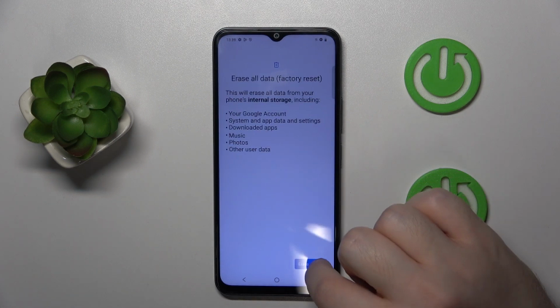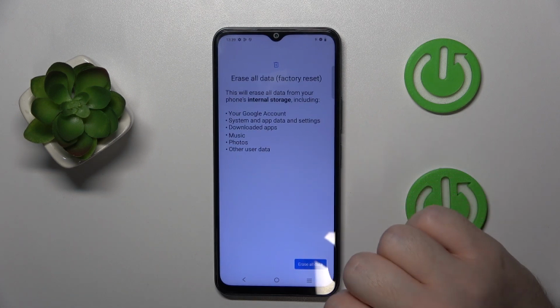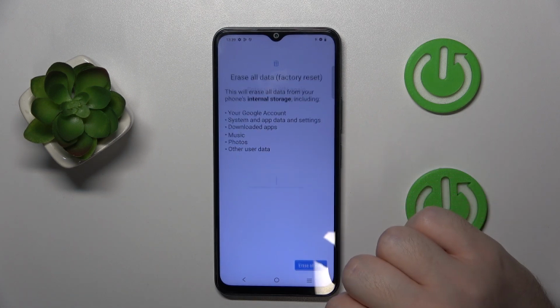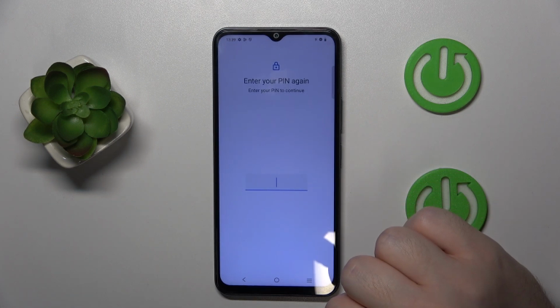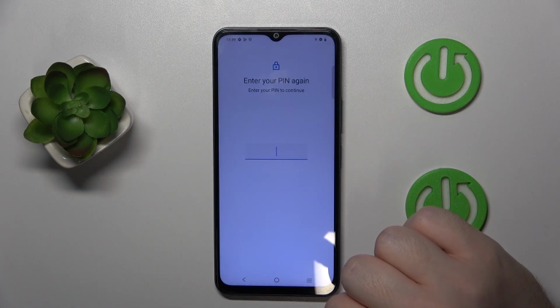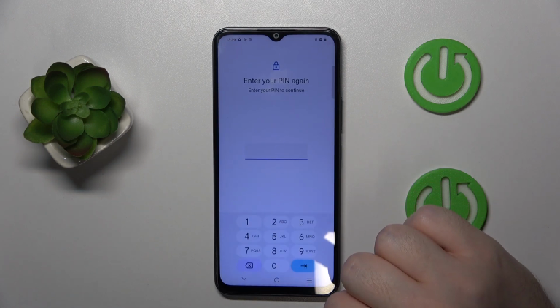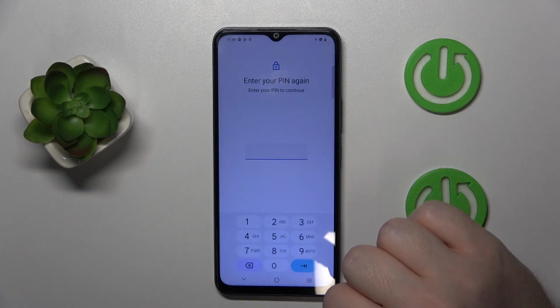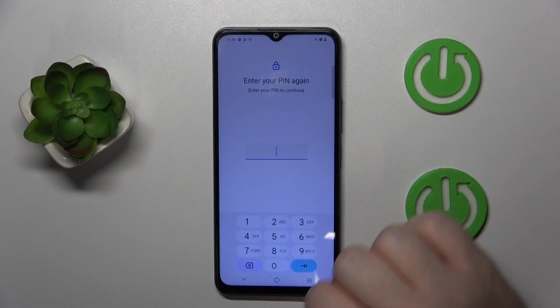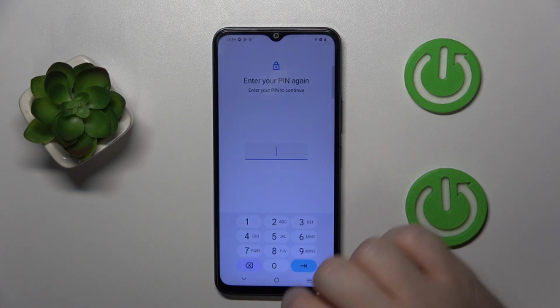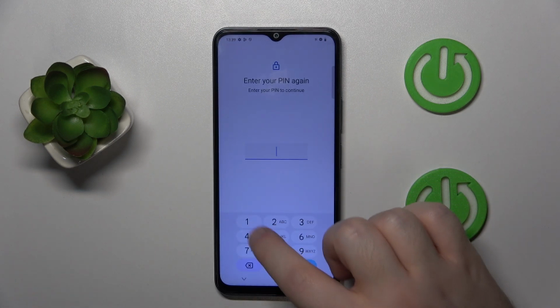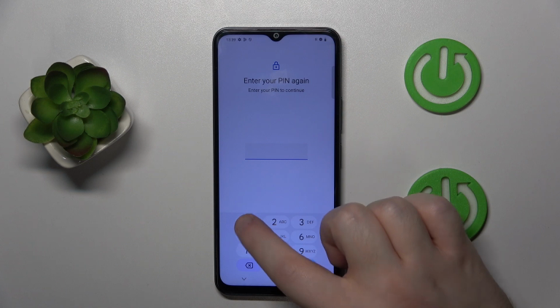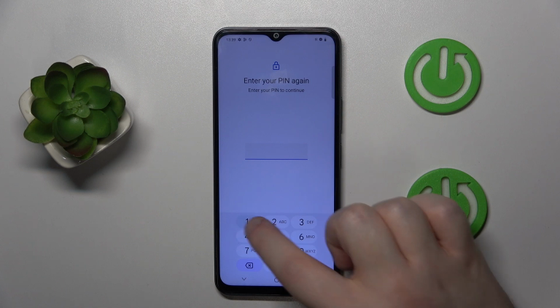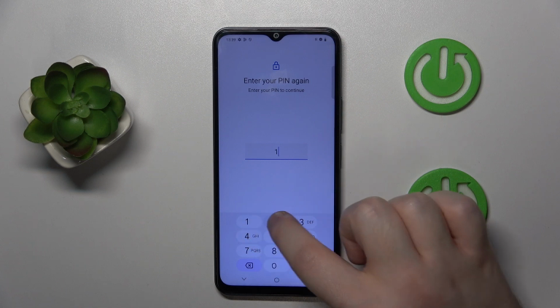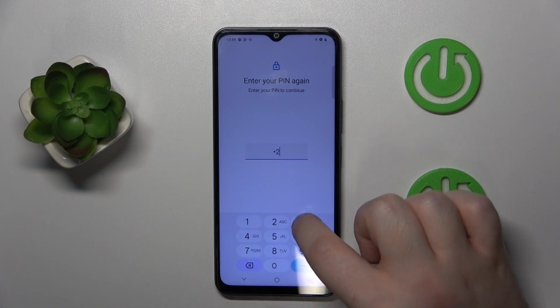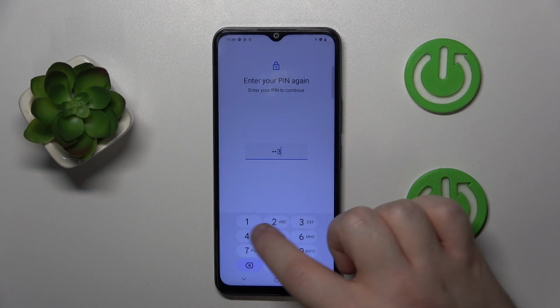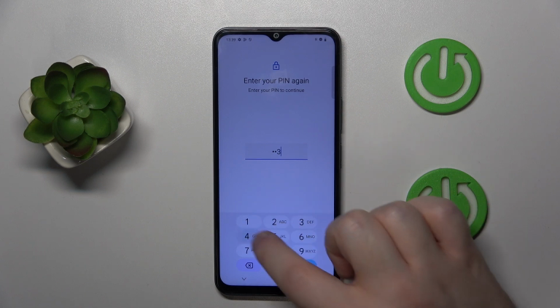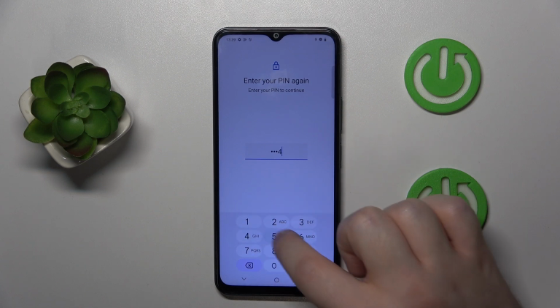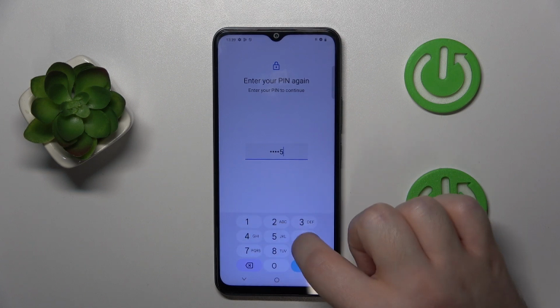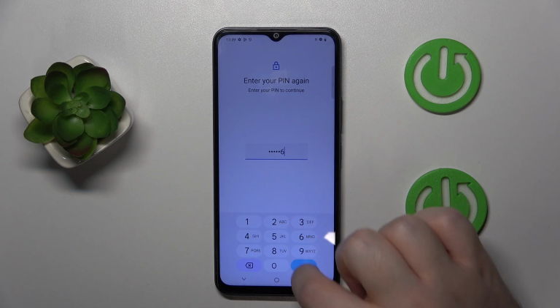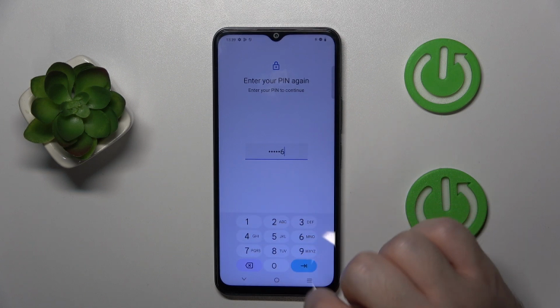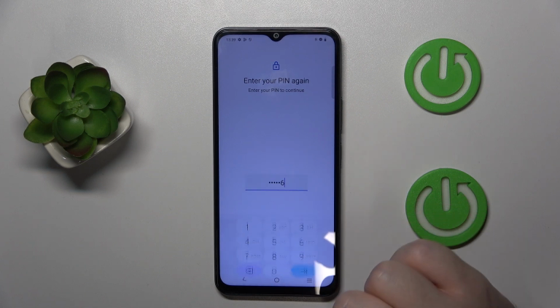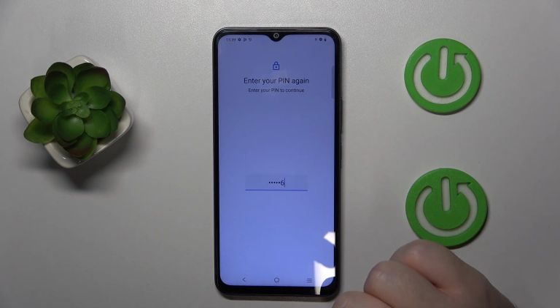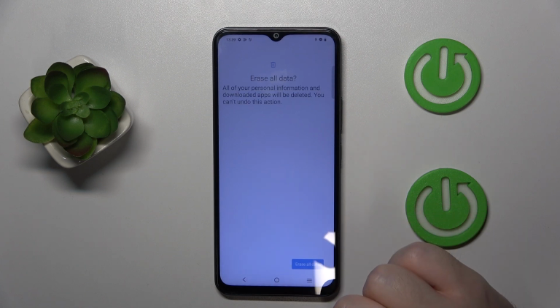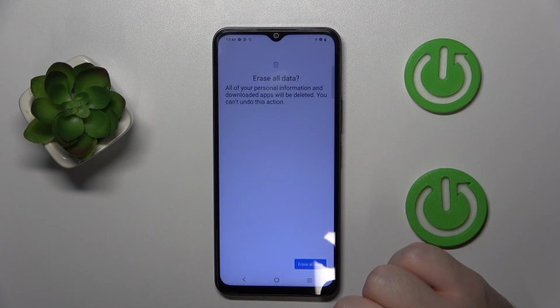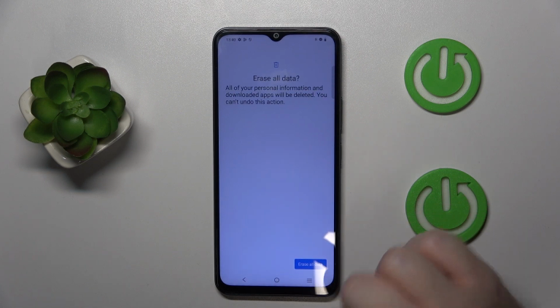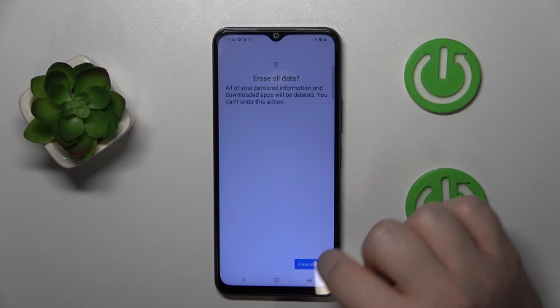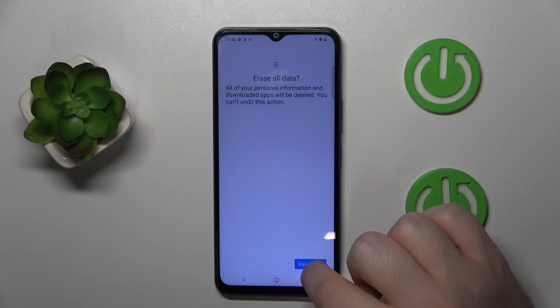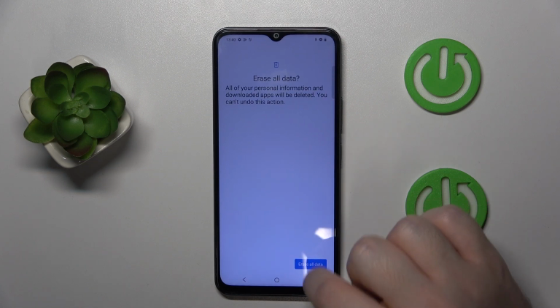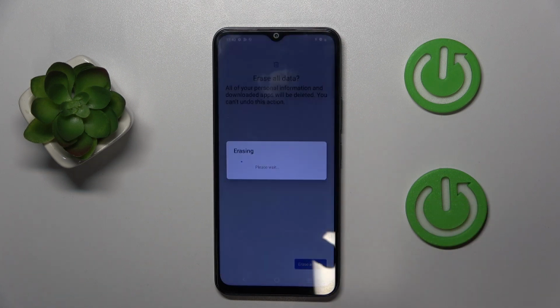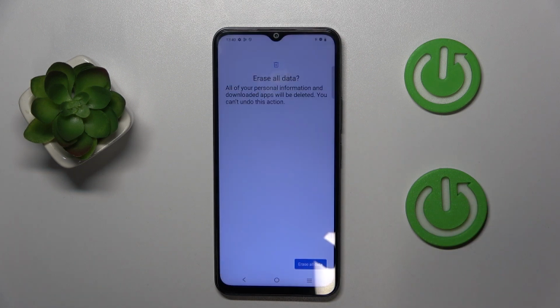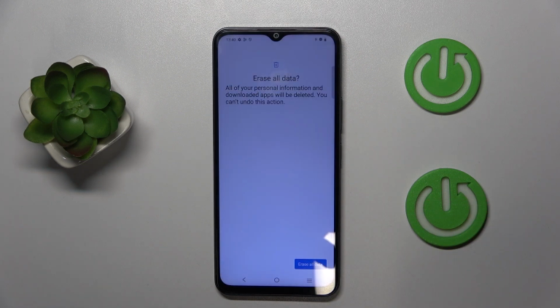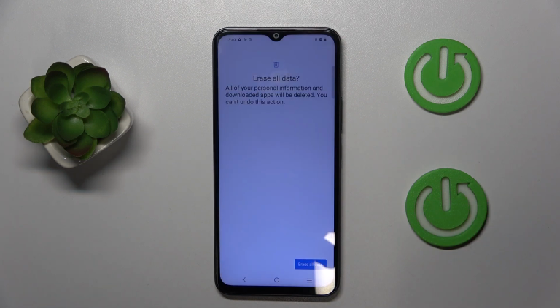Then click on Erase All Data, enter your PIN, and click on Erase All Data again.